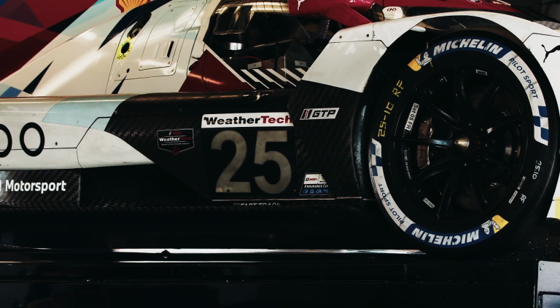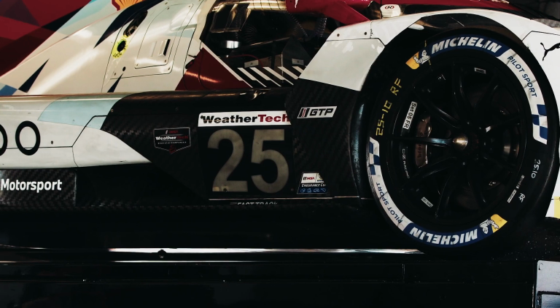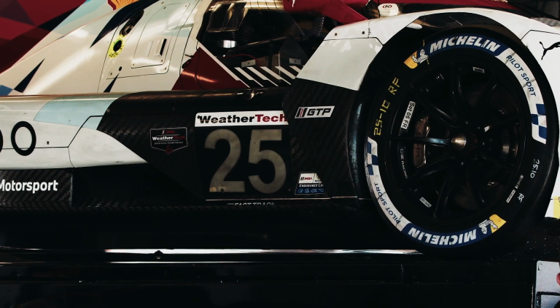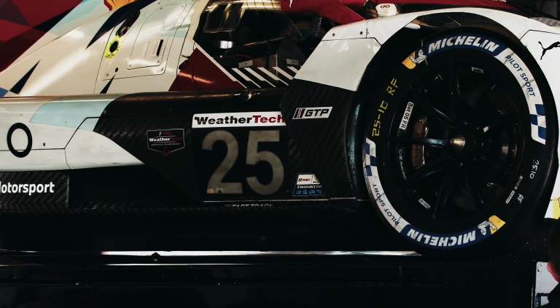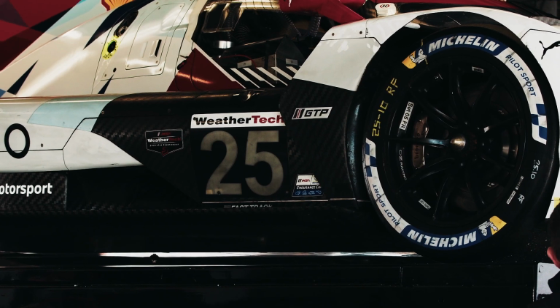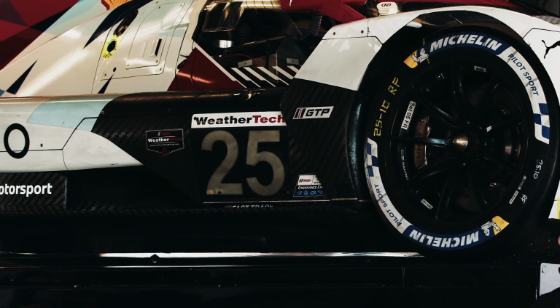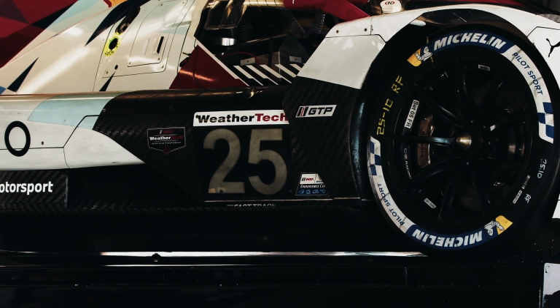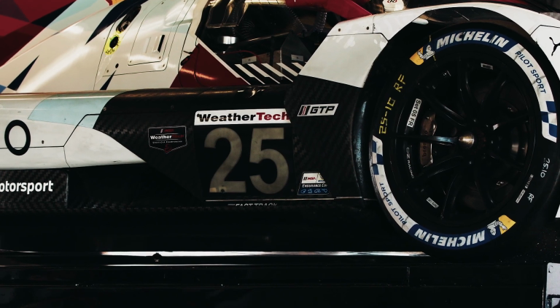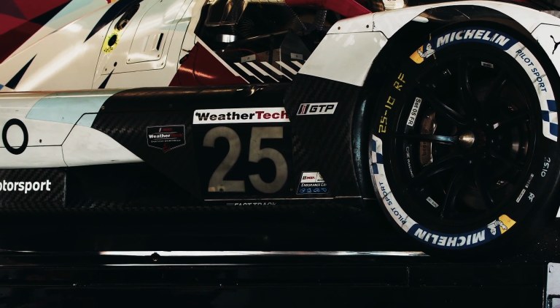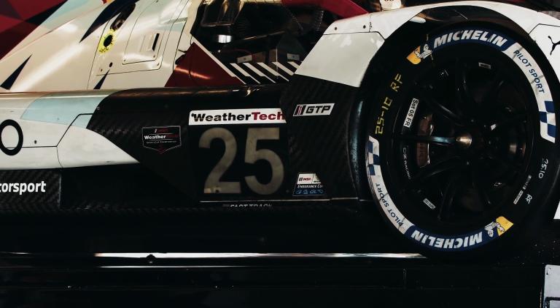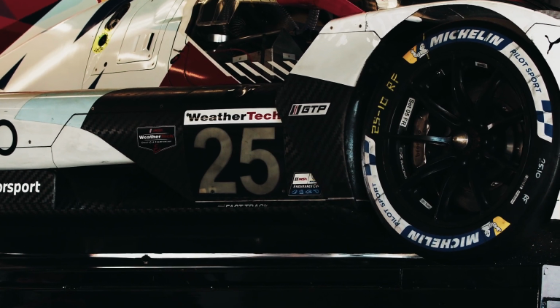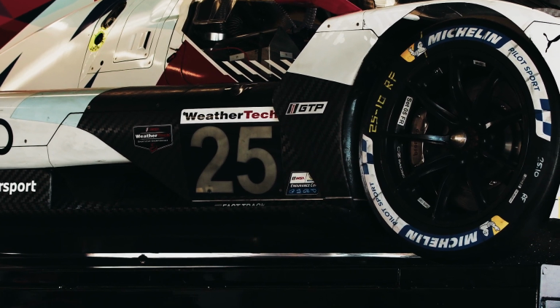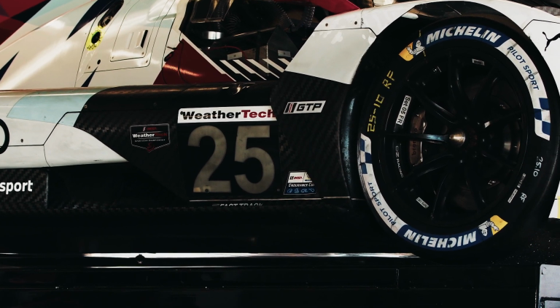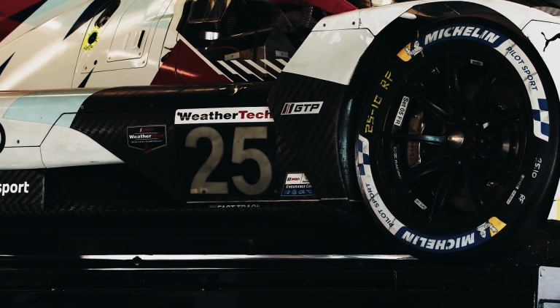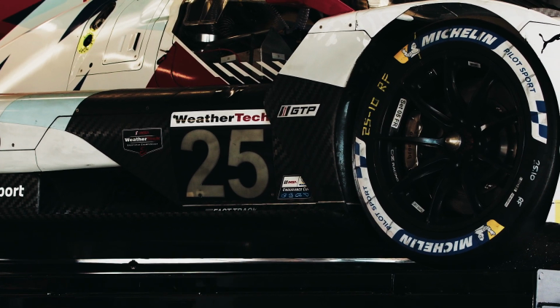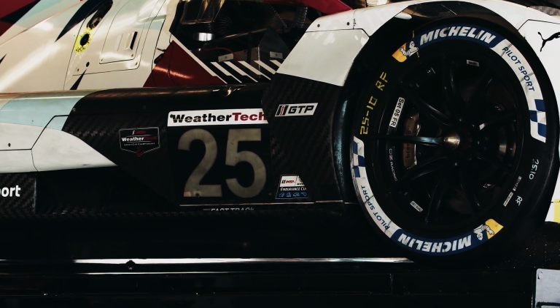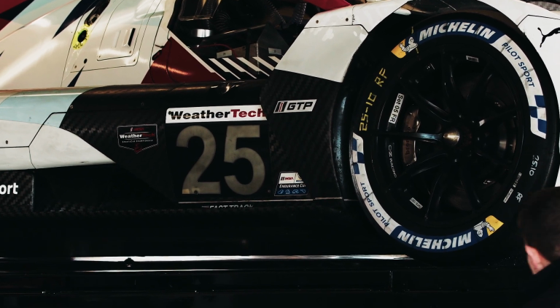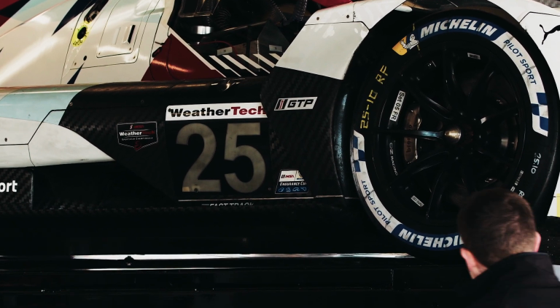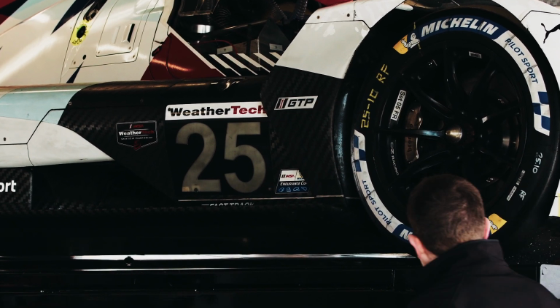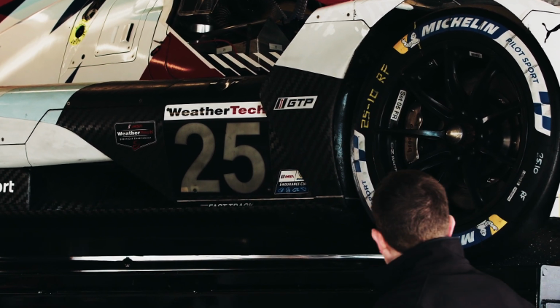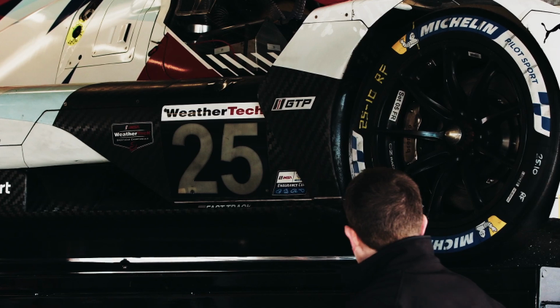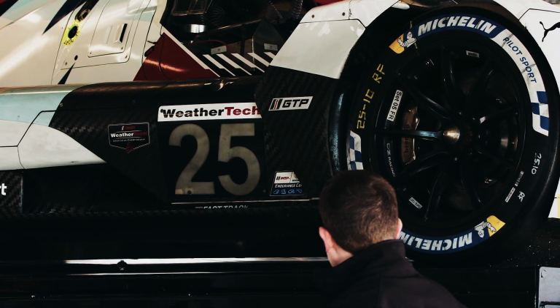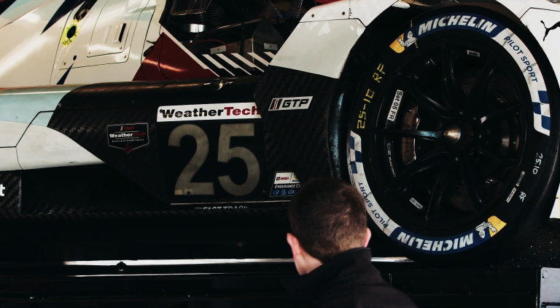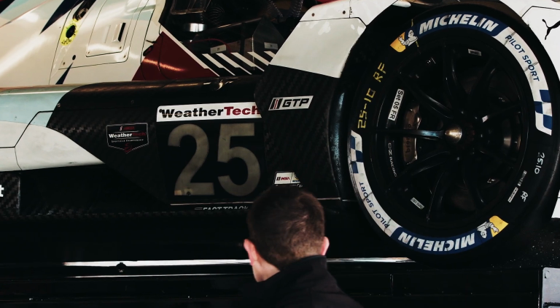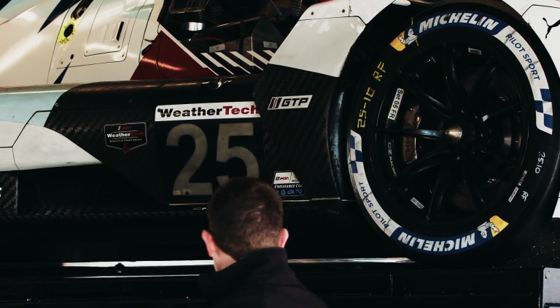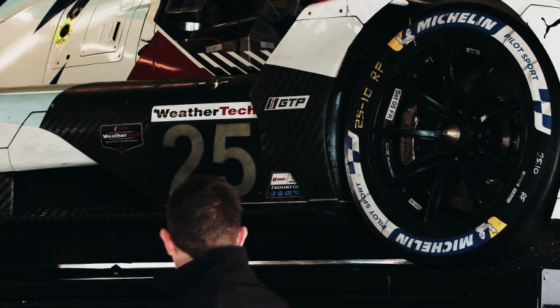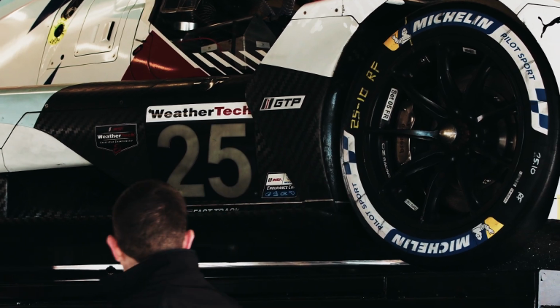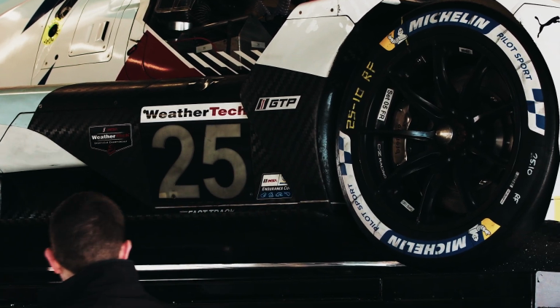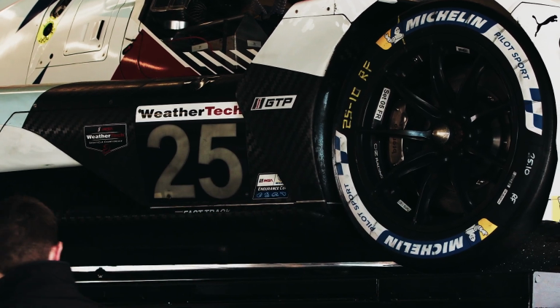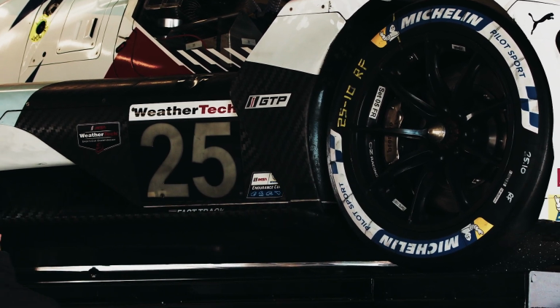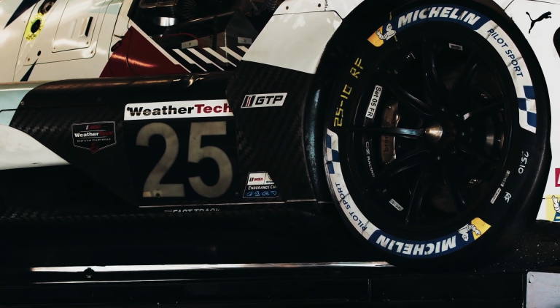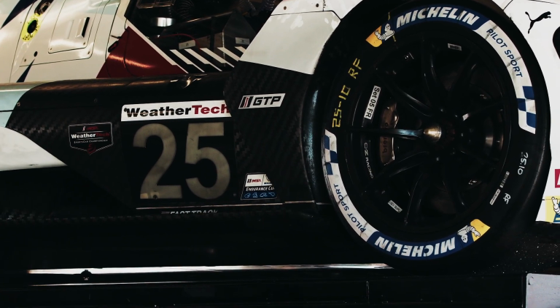The final foolproof way to identify the GTP-class cars is the black number plate backing and side mirrors.